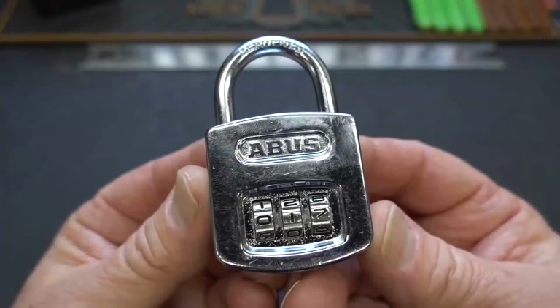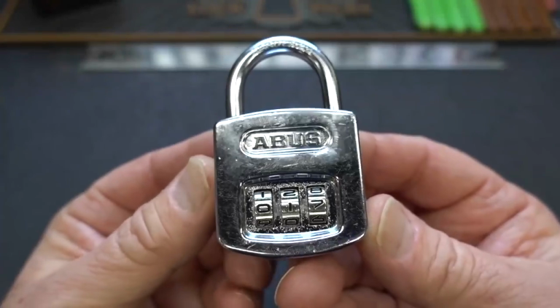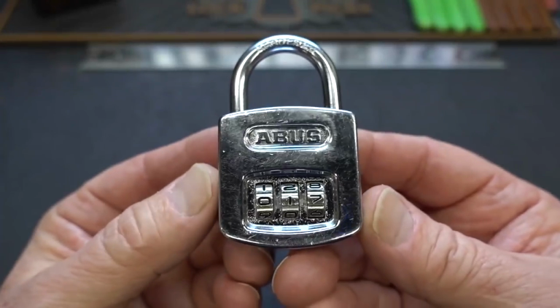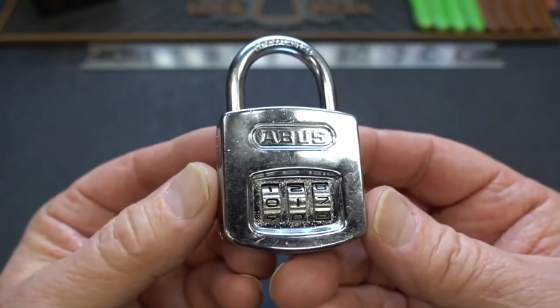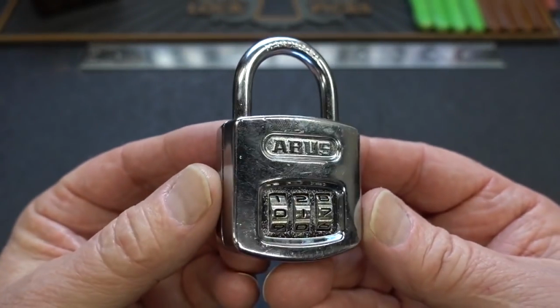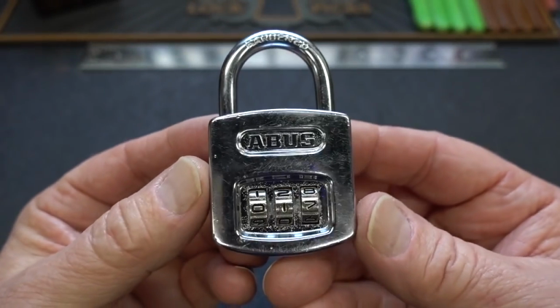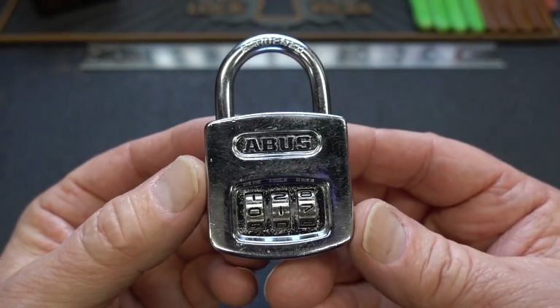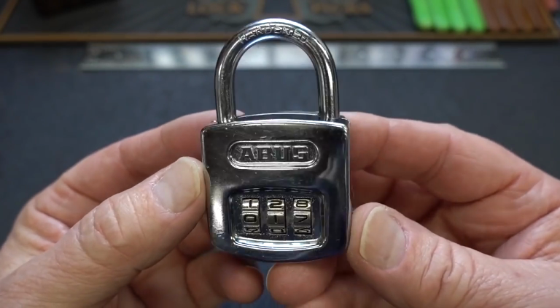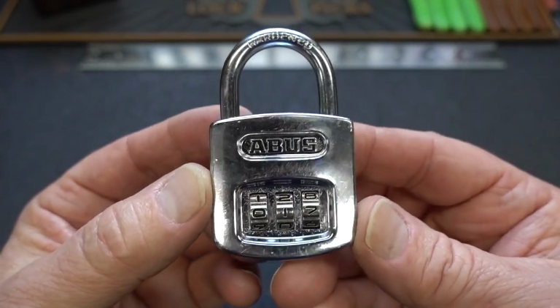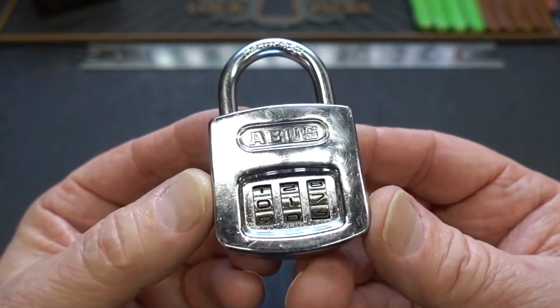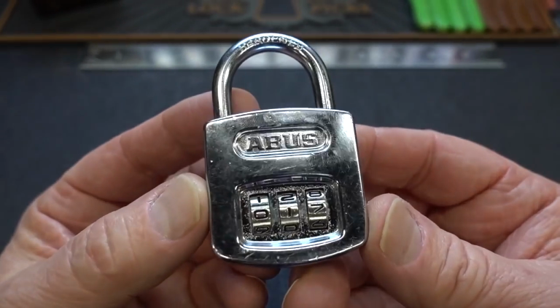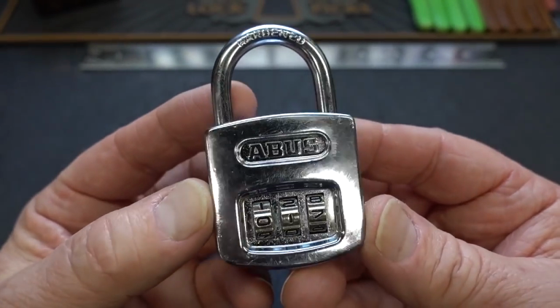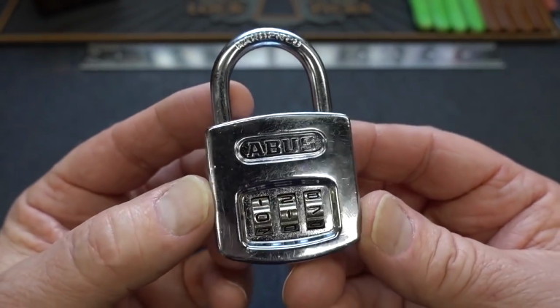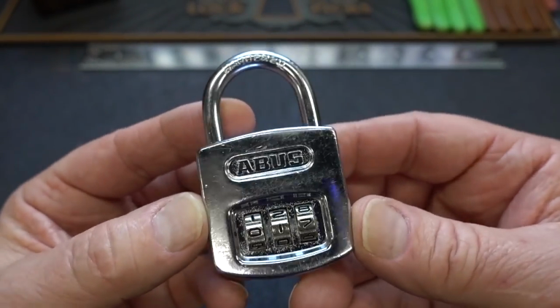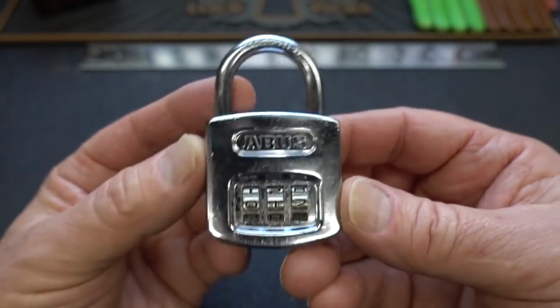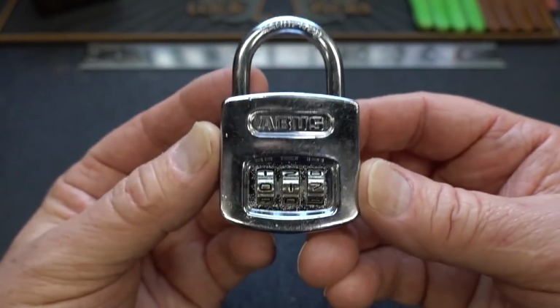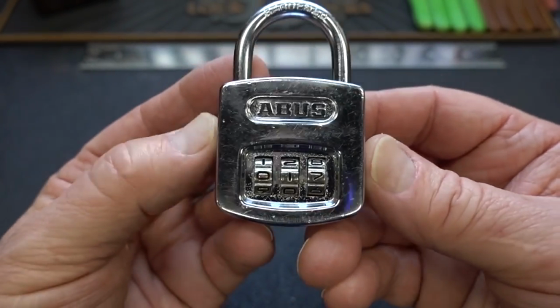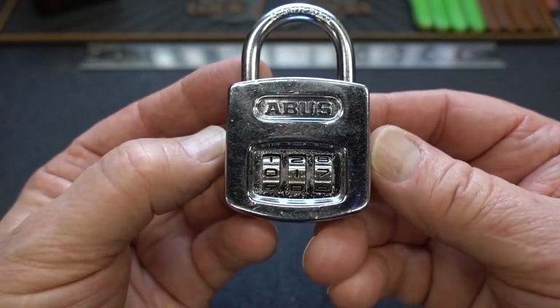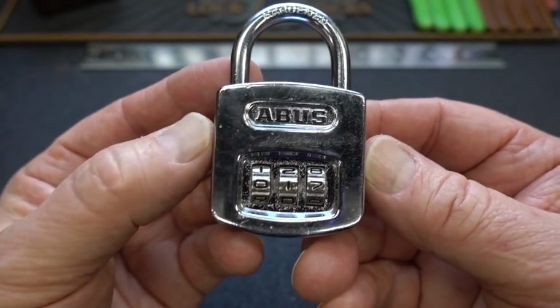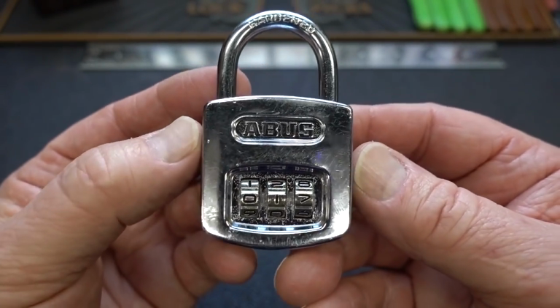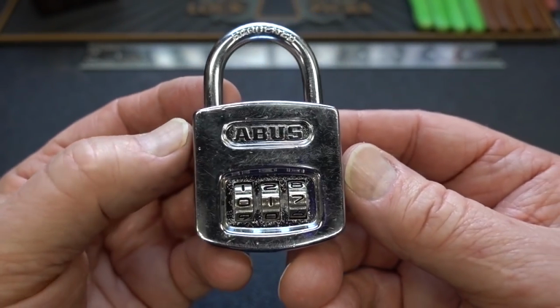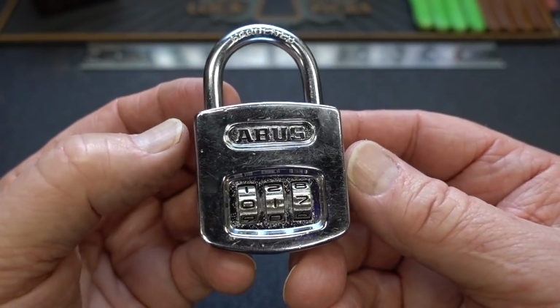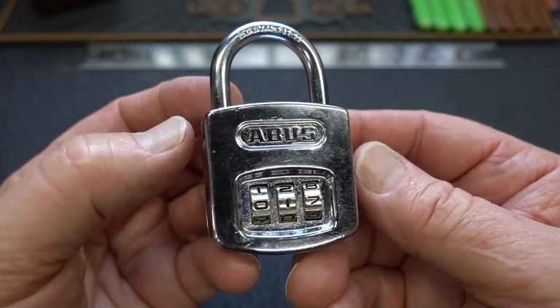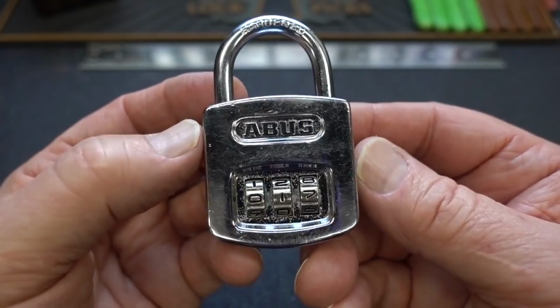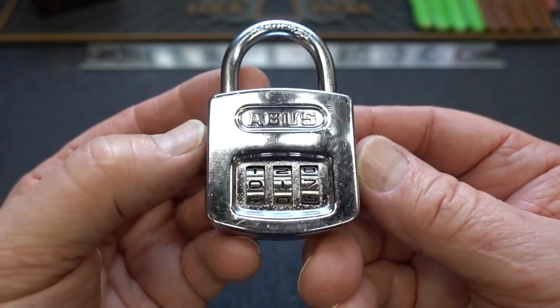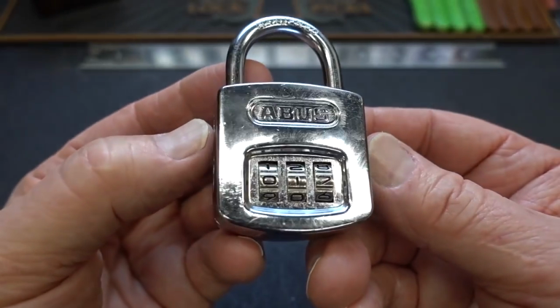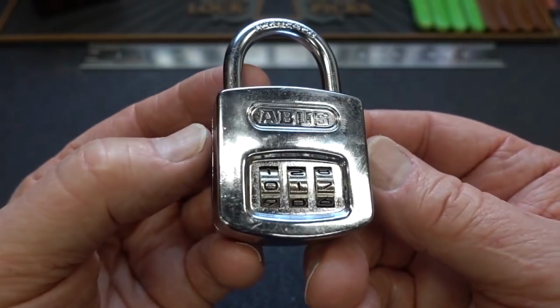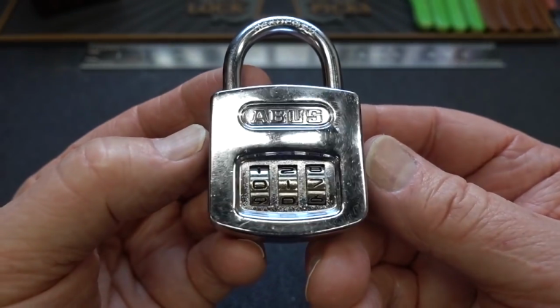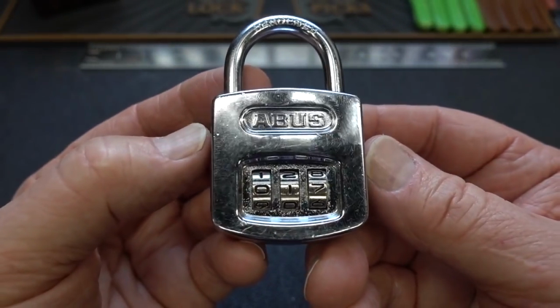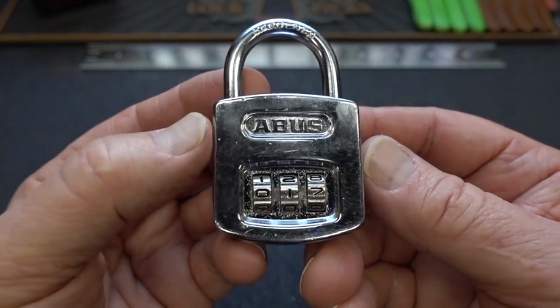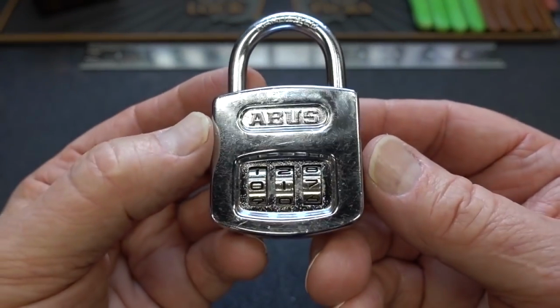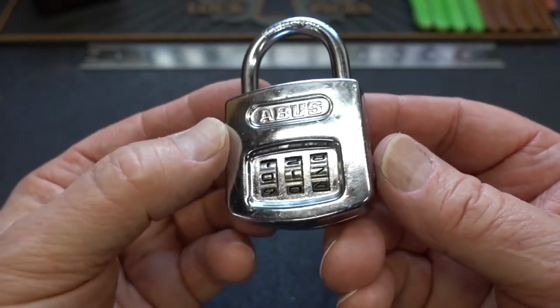All right, guys, in the last year or so, I've had several of these little ABUS locks sent to me, and every one of them had a little note saying, show me how to decode these.